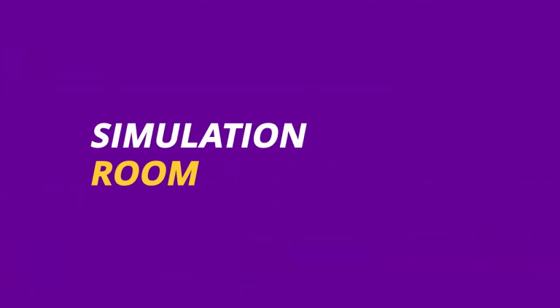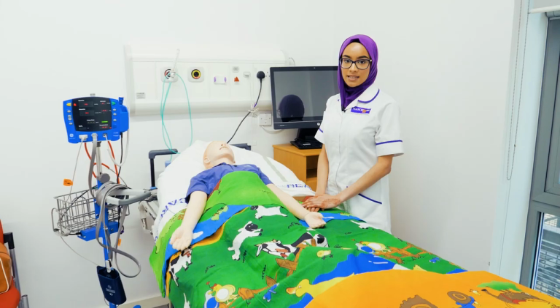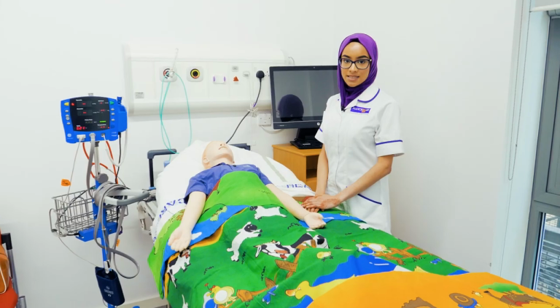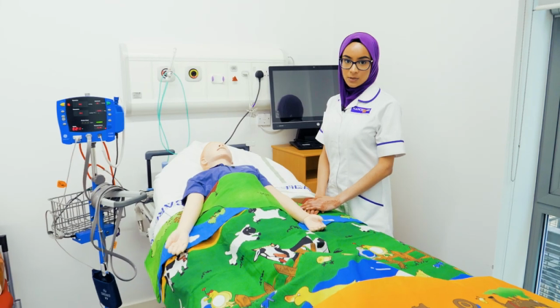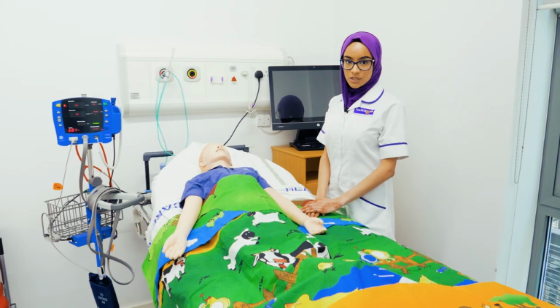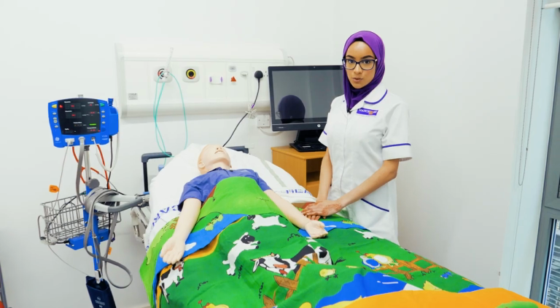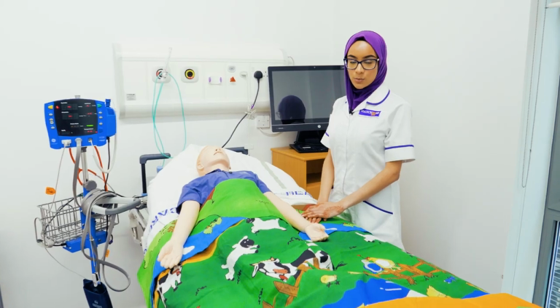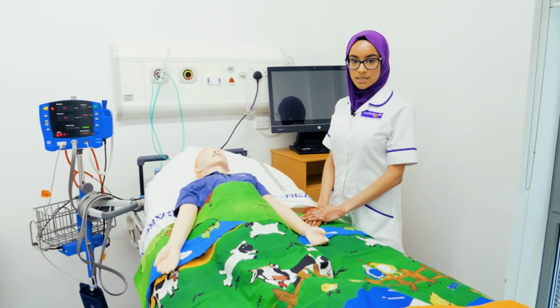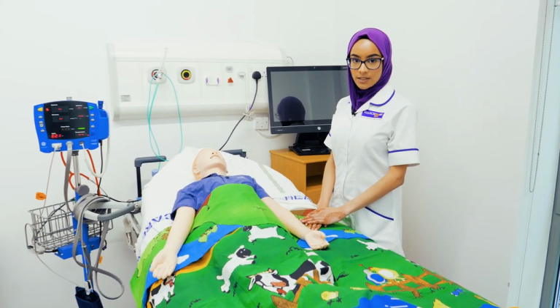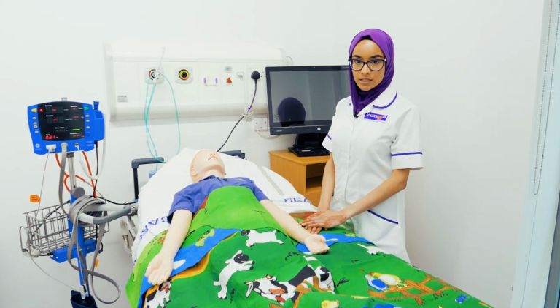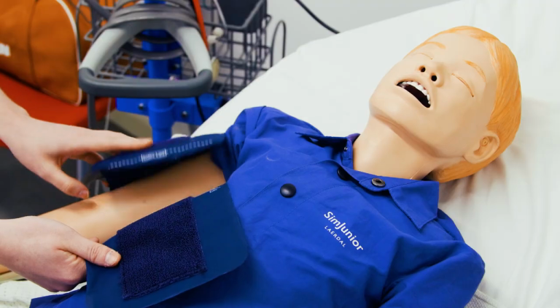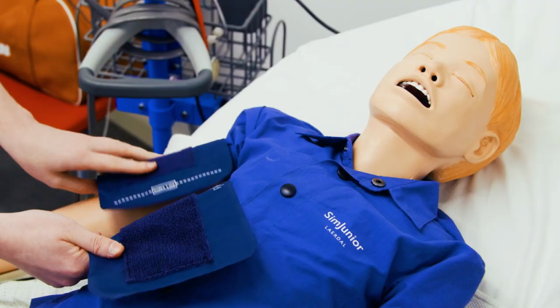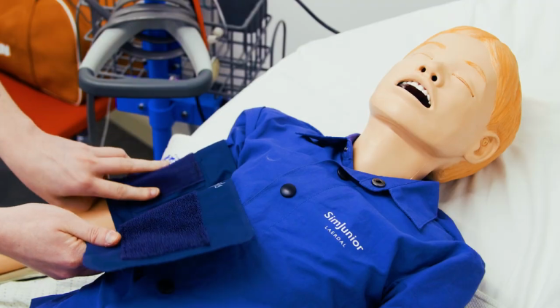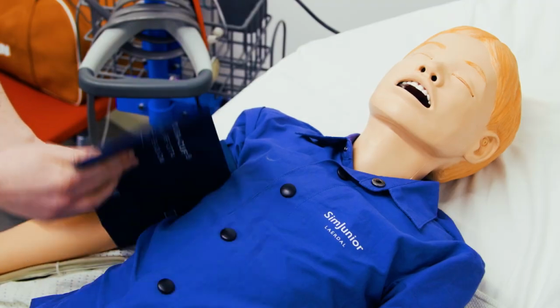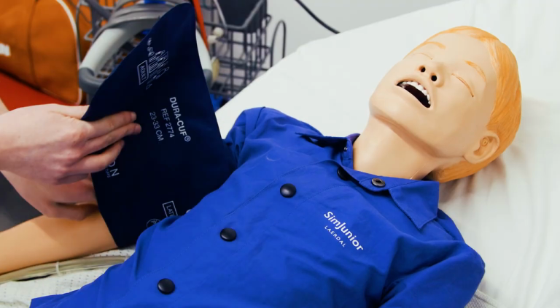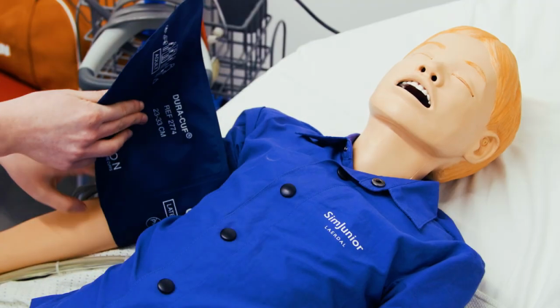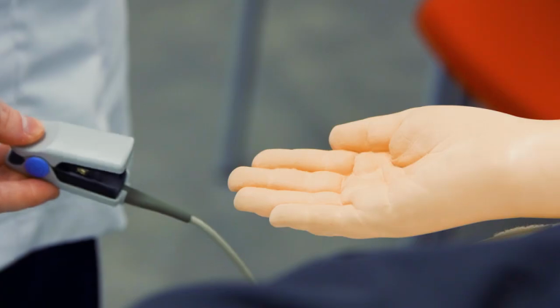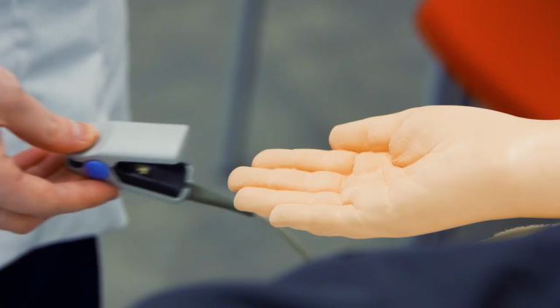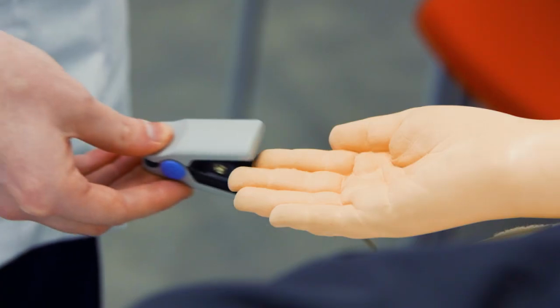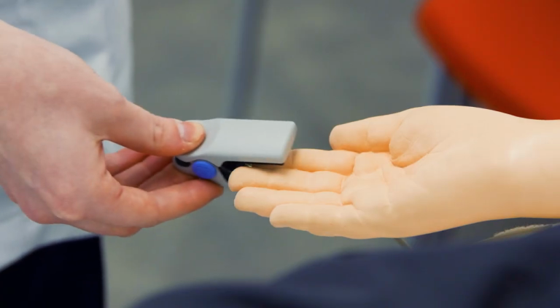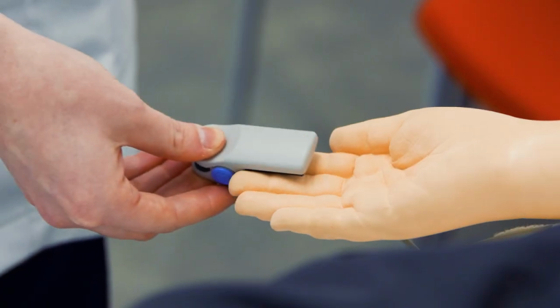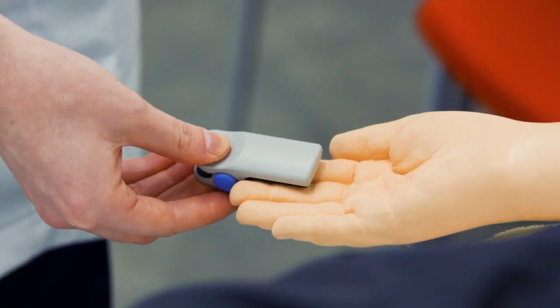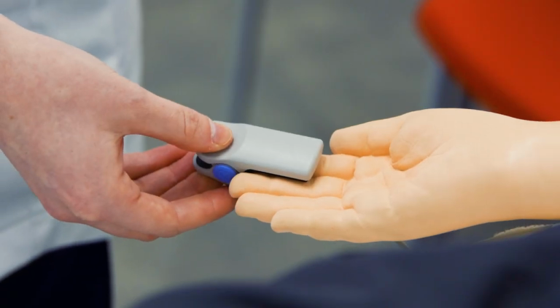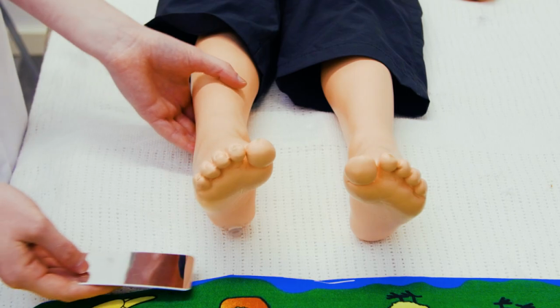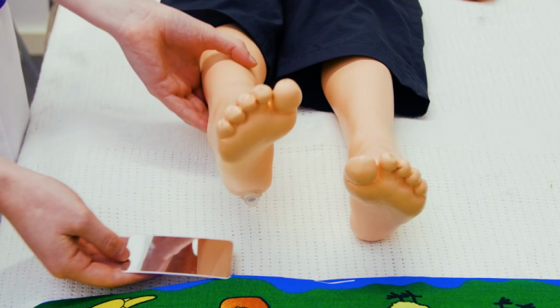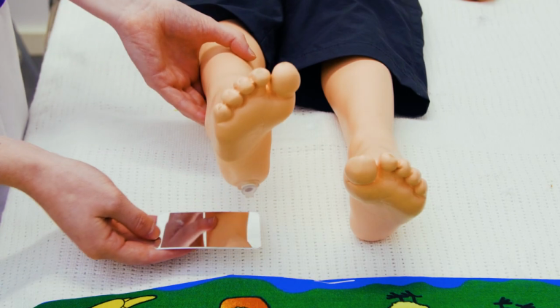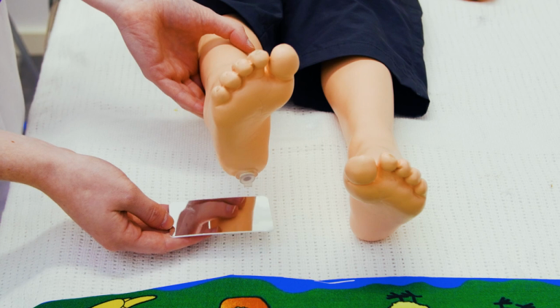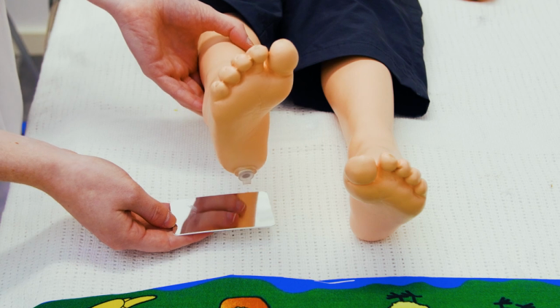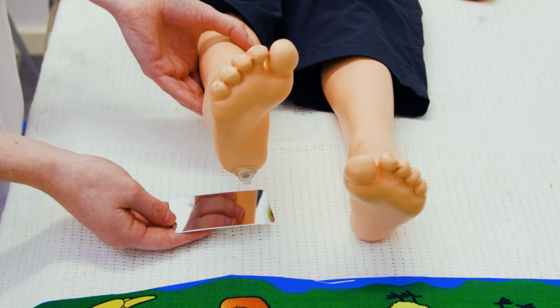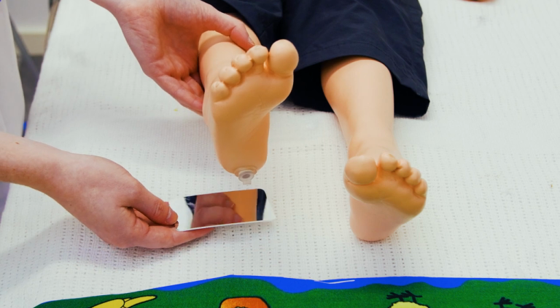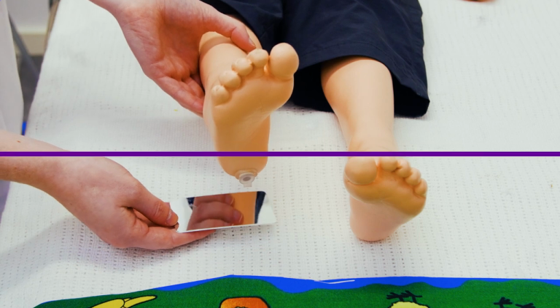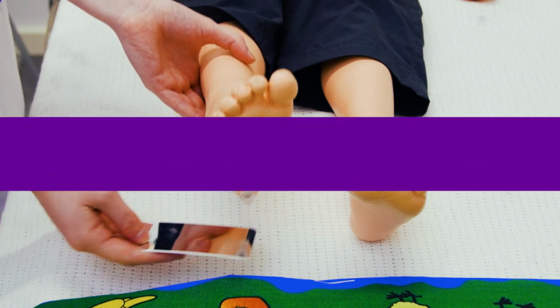In this simulation room we get together in small groups and practice assessing head to toe of children using this paediatric version of Sin Man.